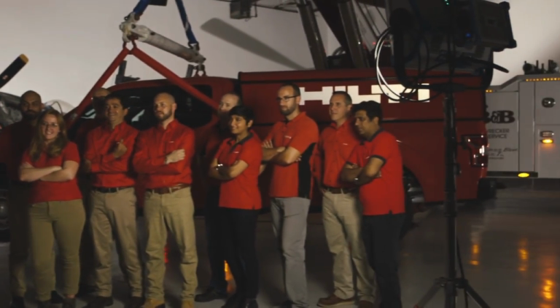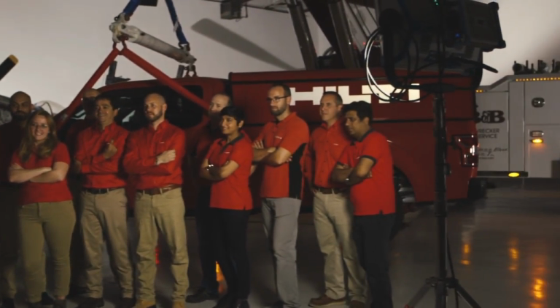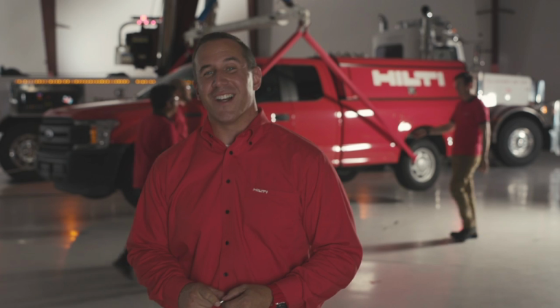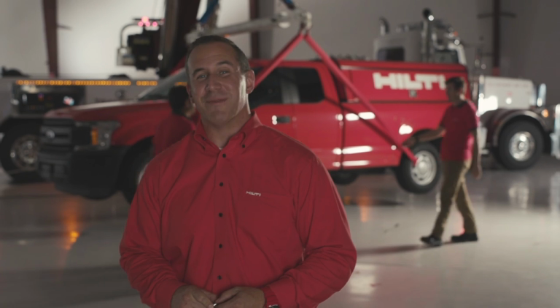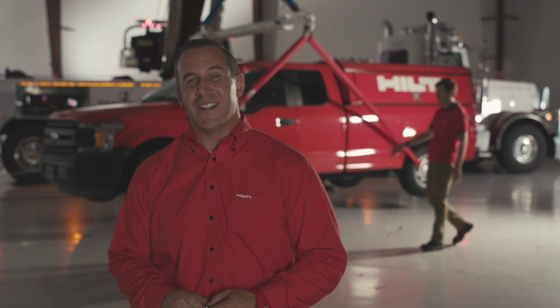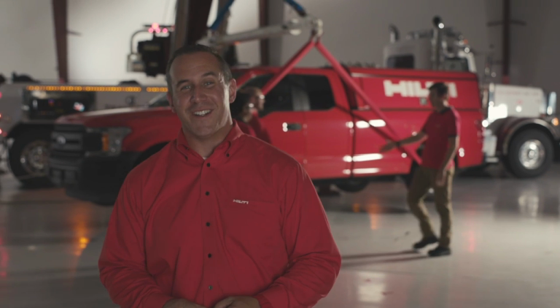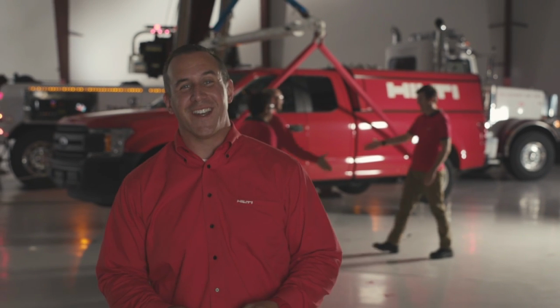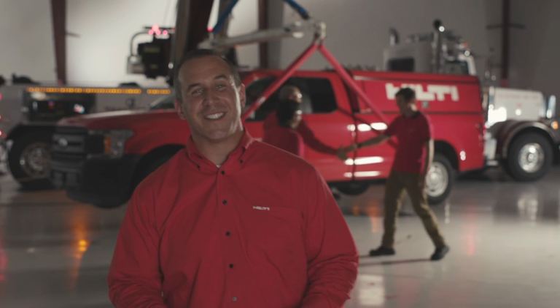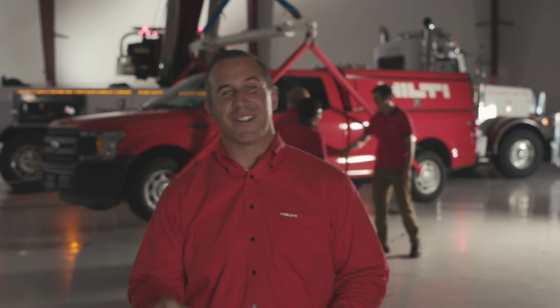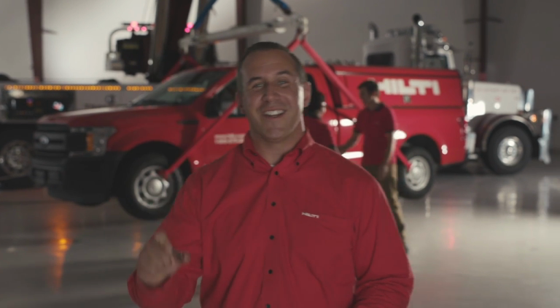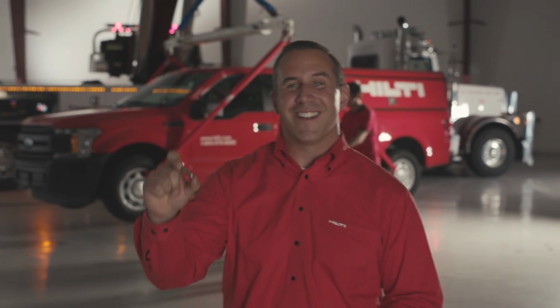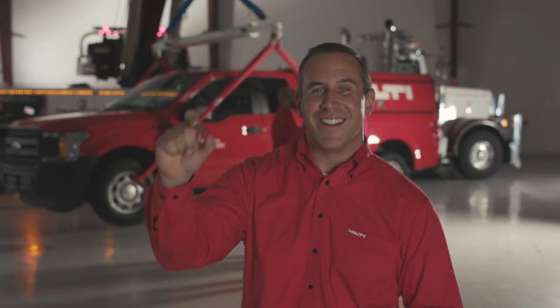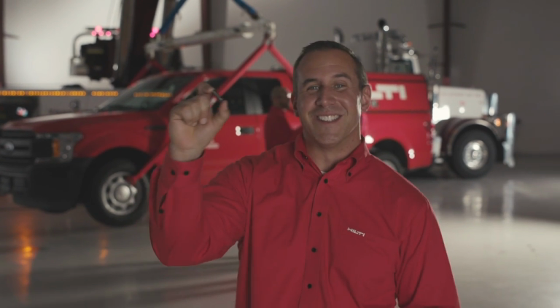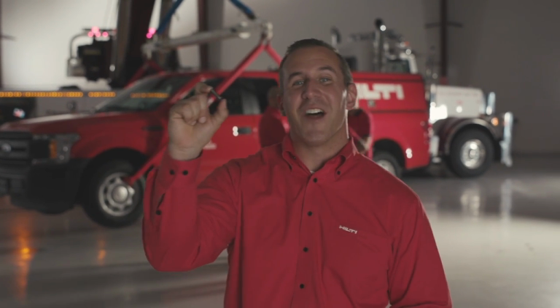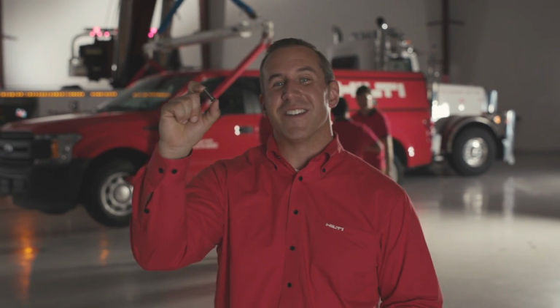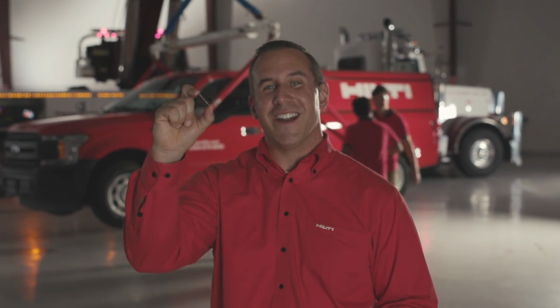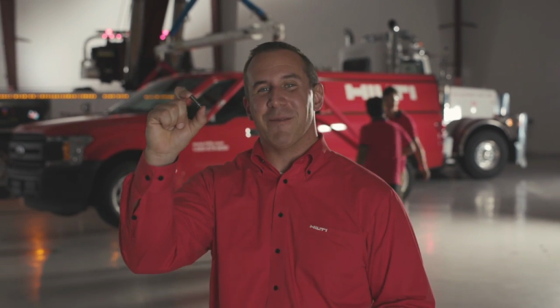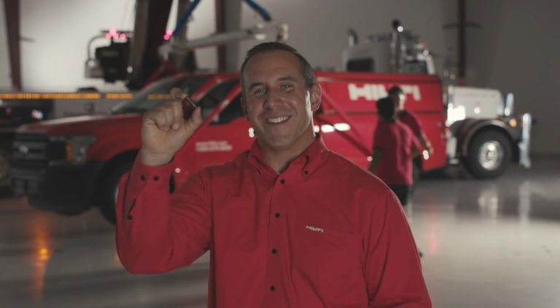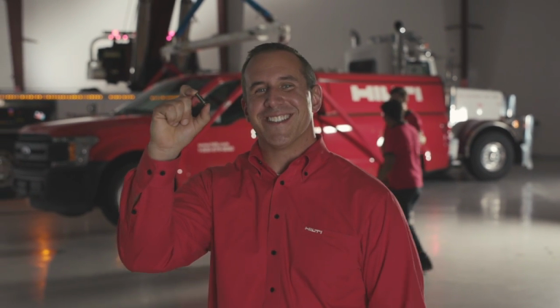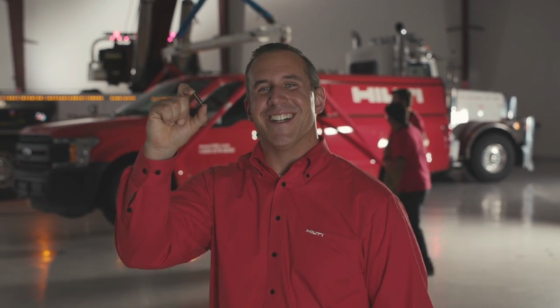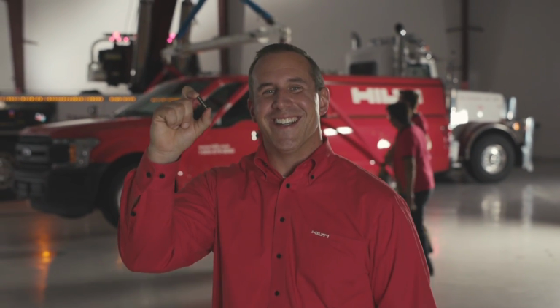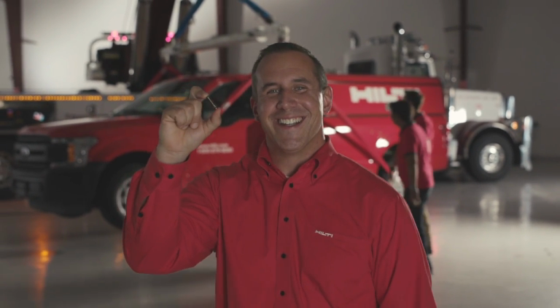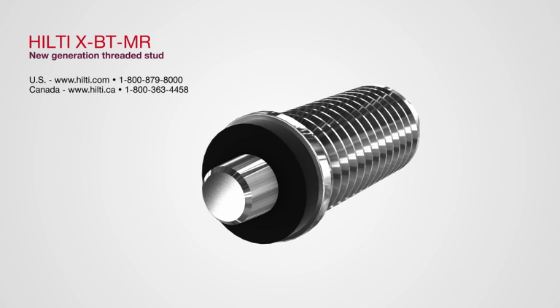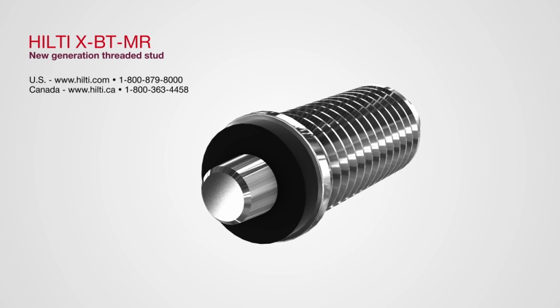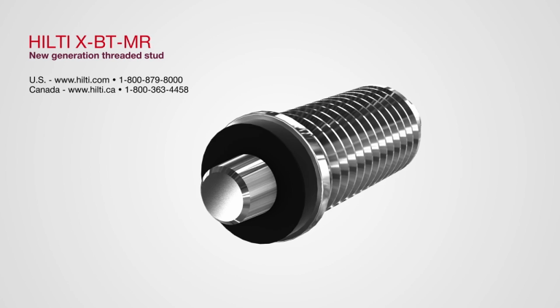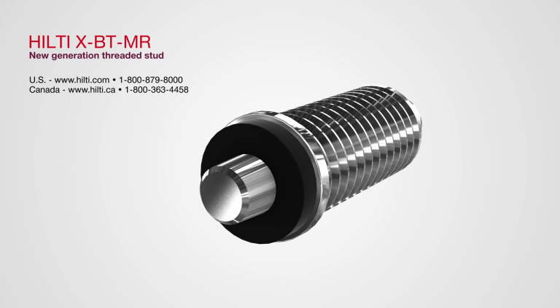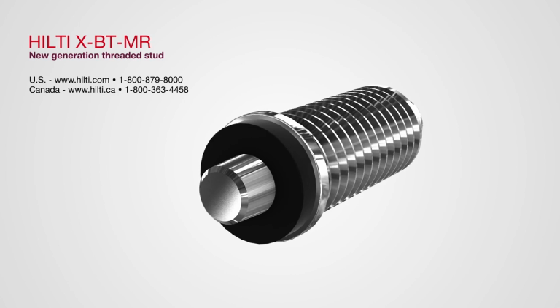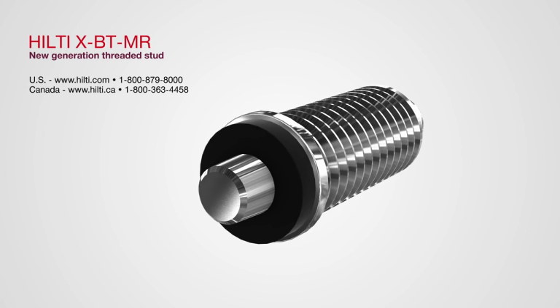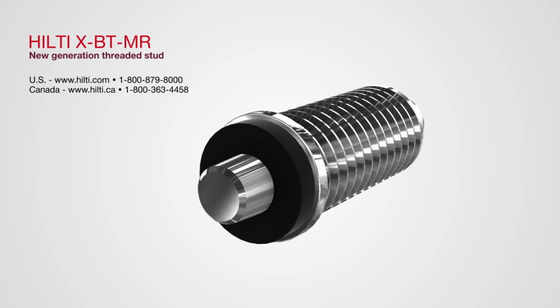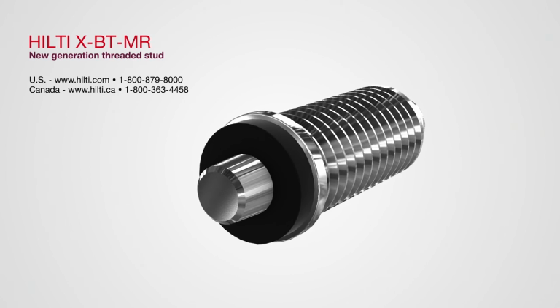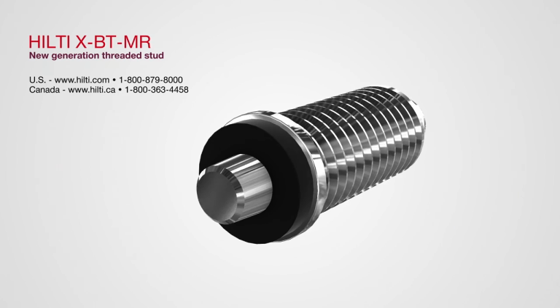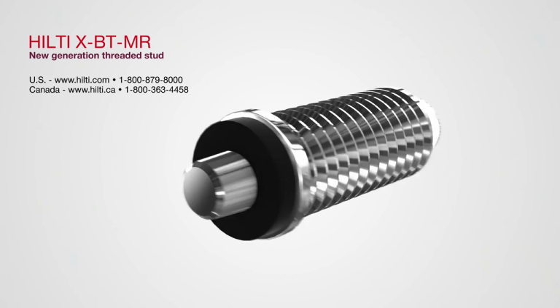Trust me, when it comes to strength, there's nothing tiny about this stud. We'll be right back.